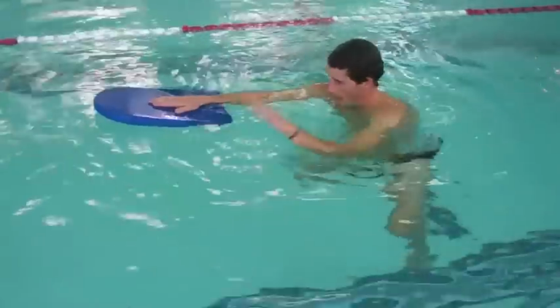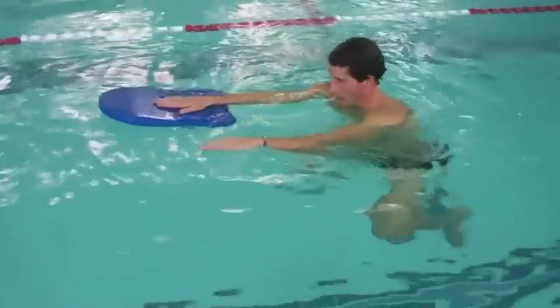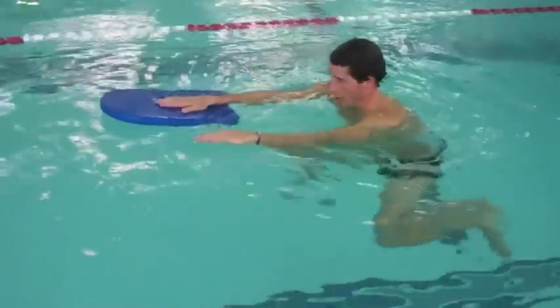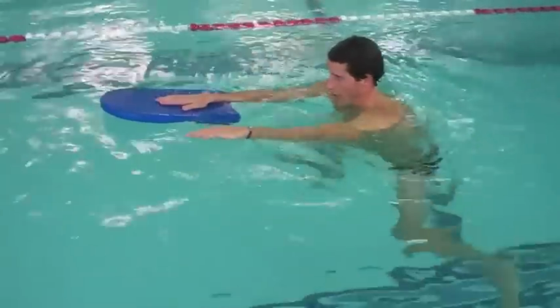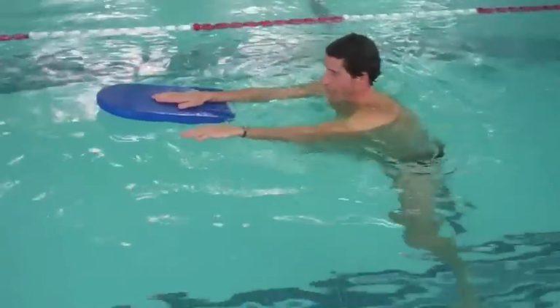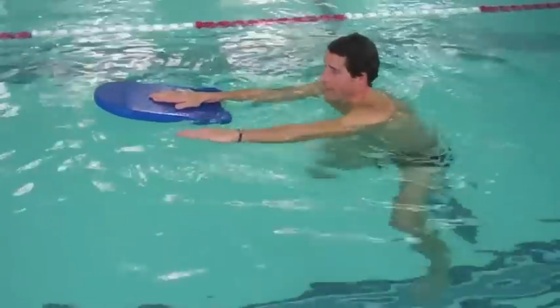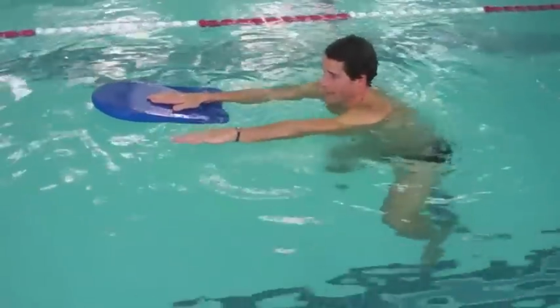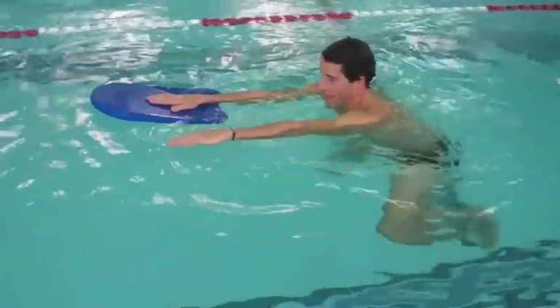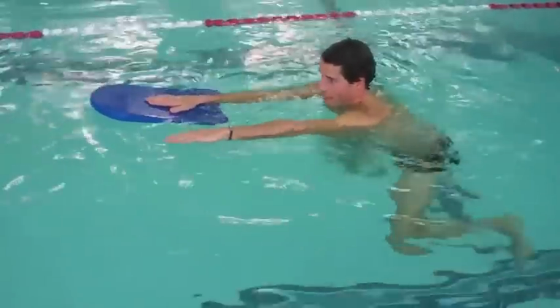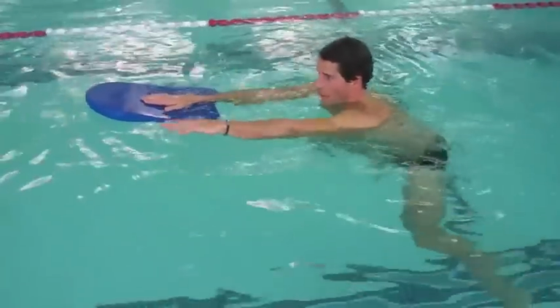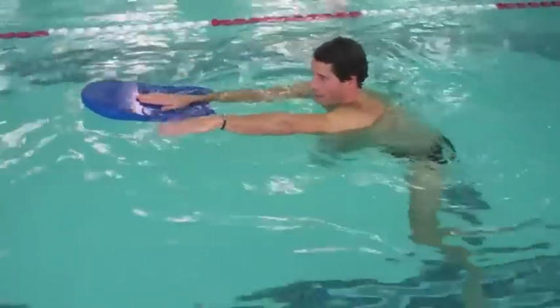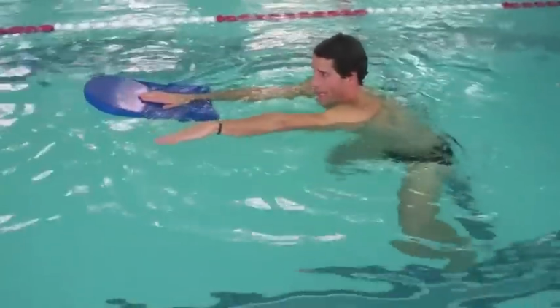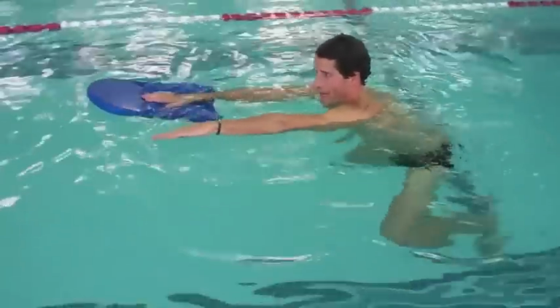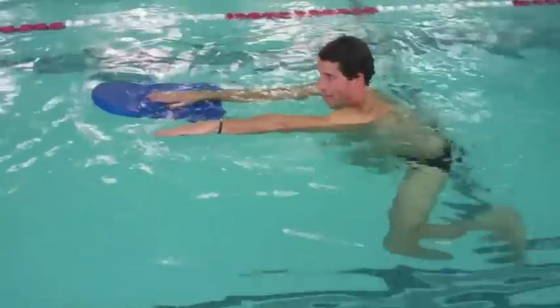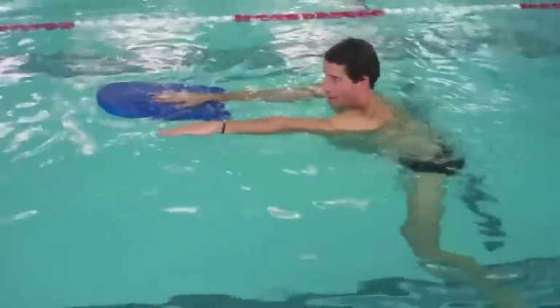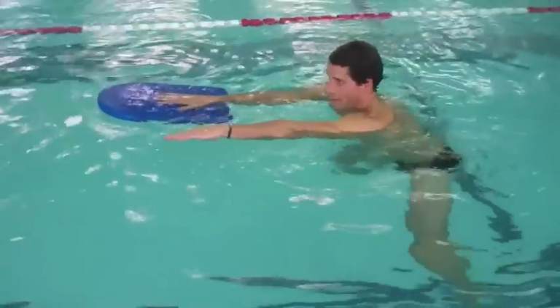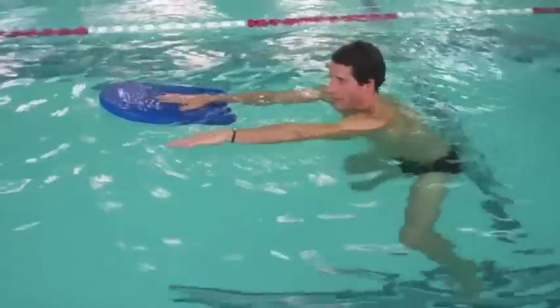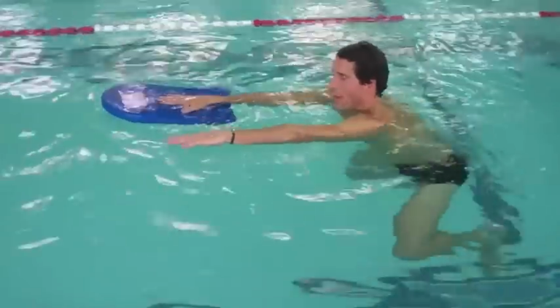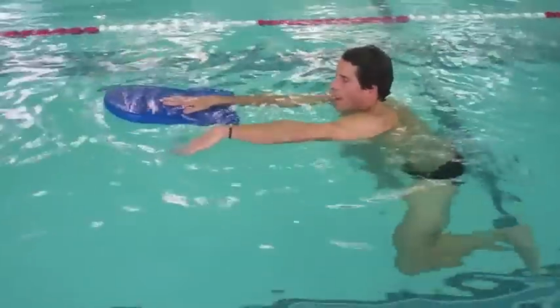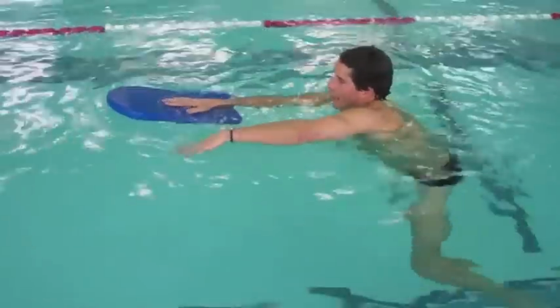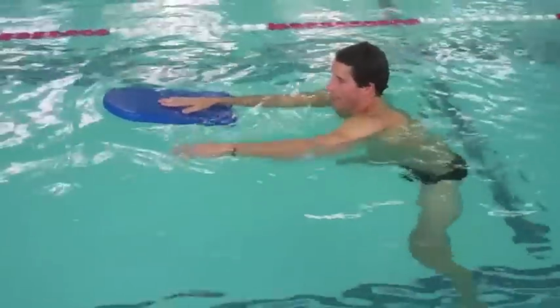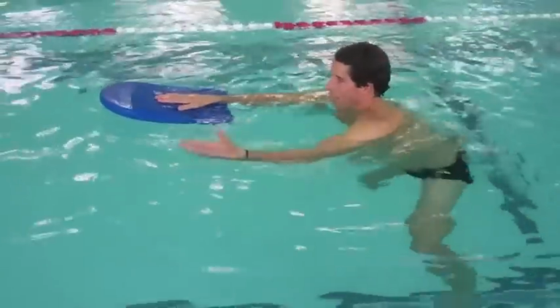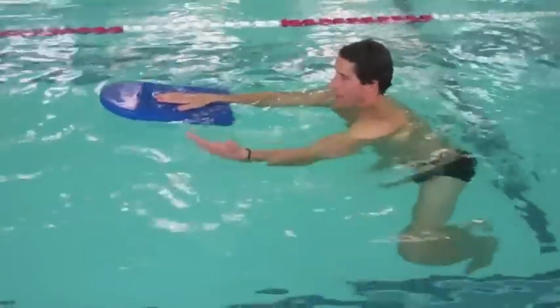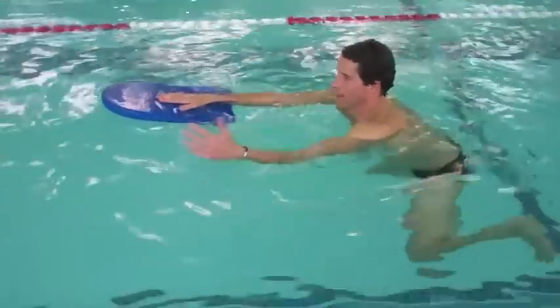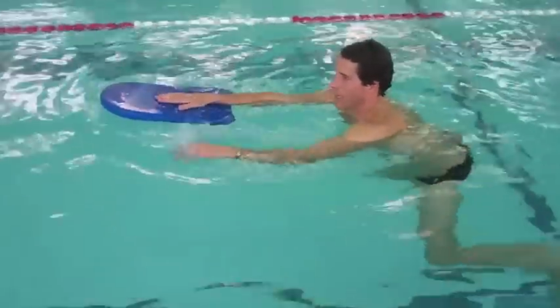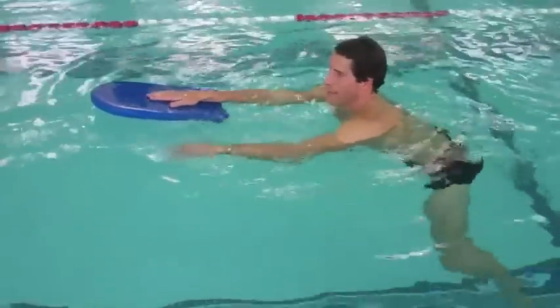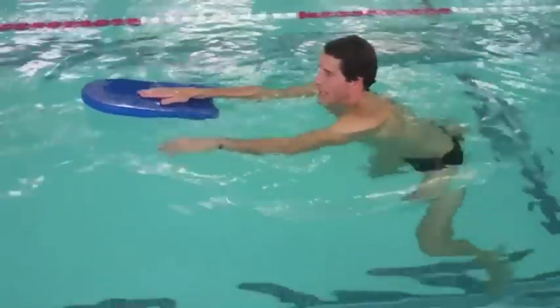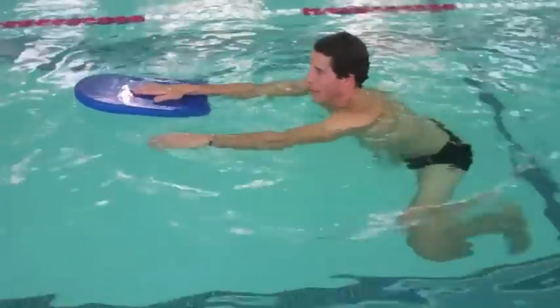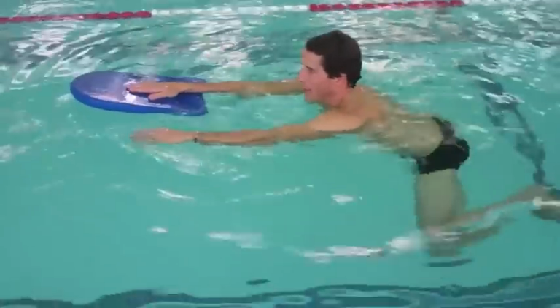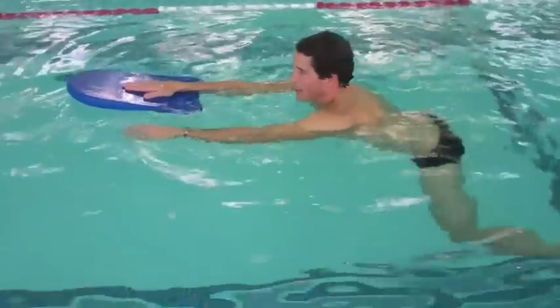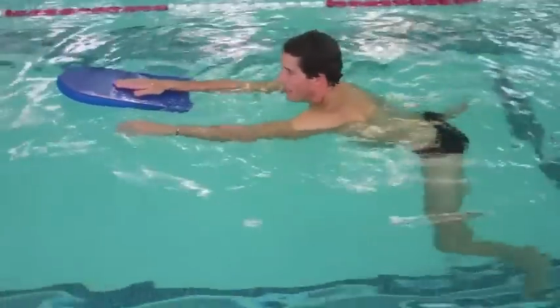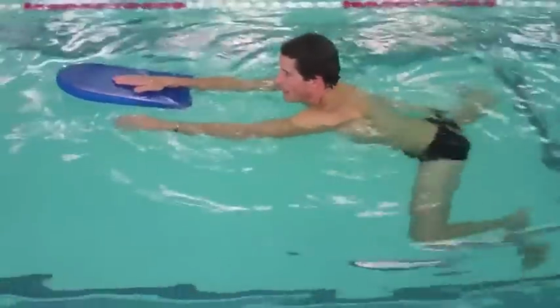Push off, get a kick going with the hand out here, and you're just going to do the same thing on the other side.